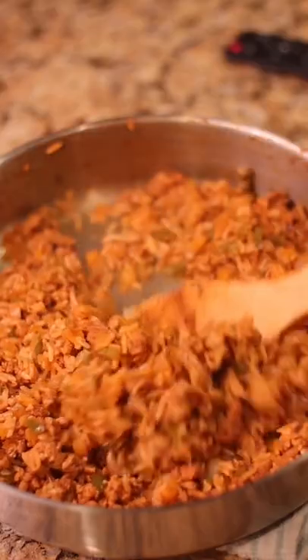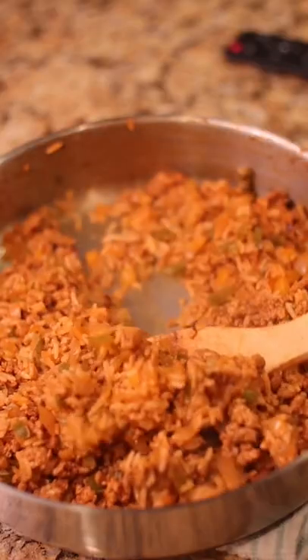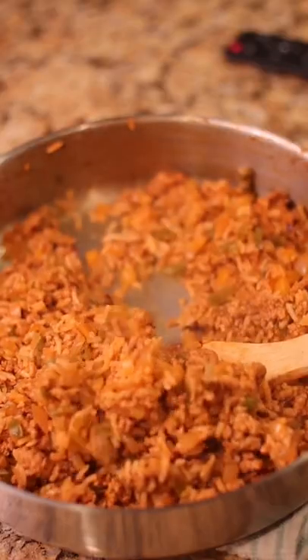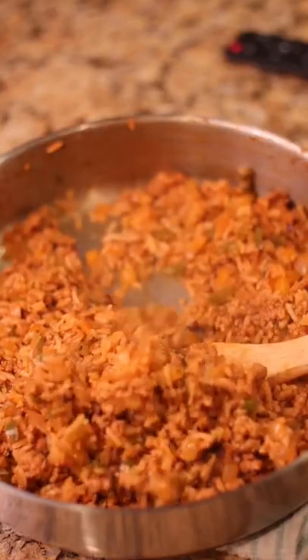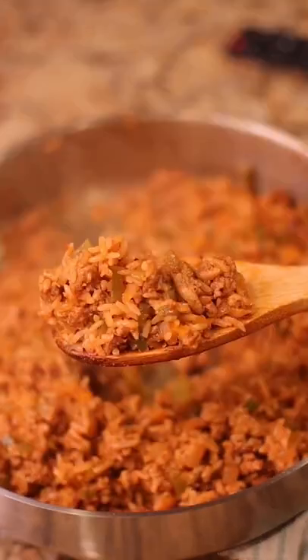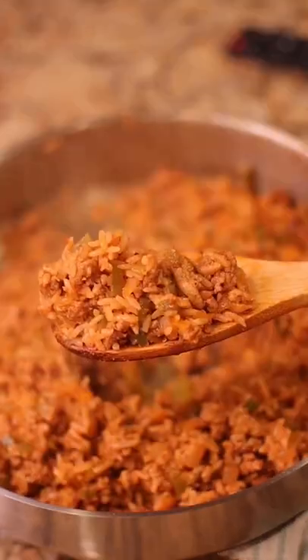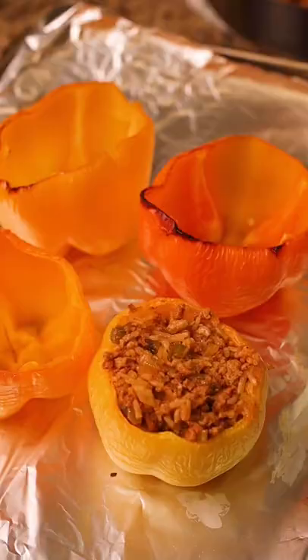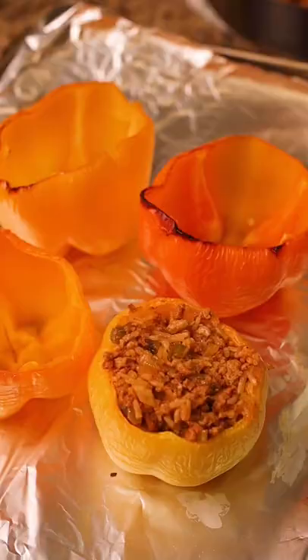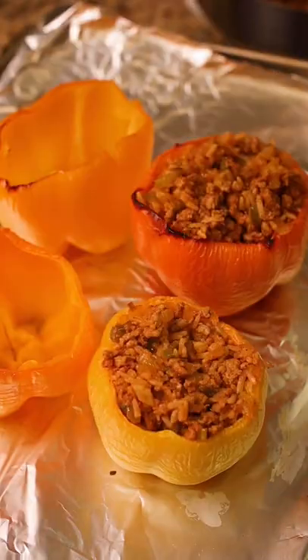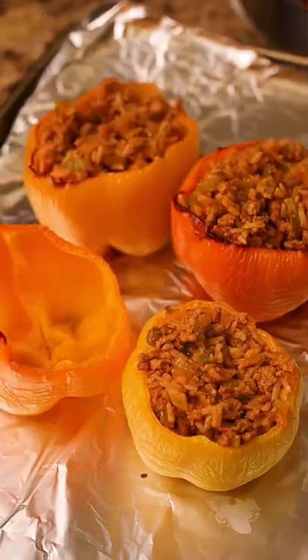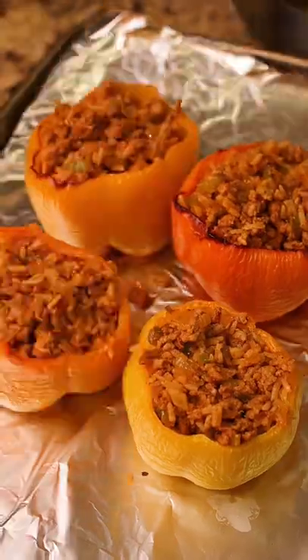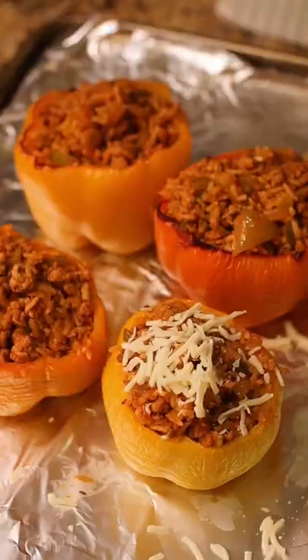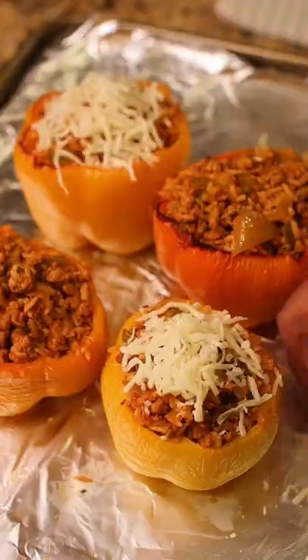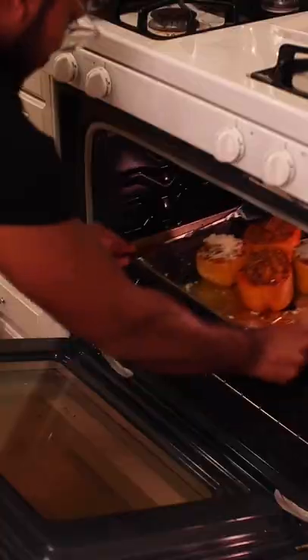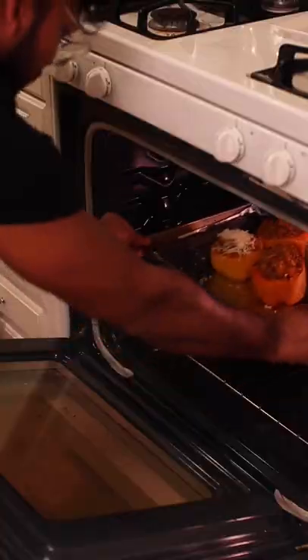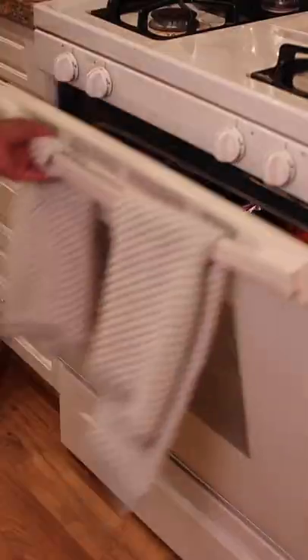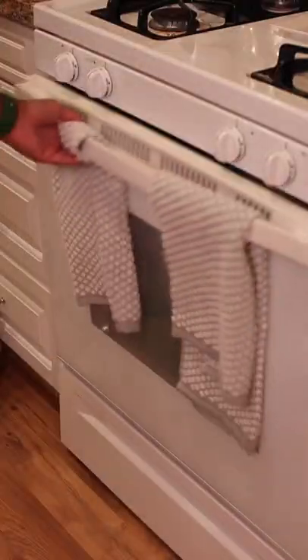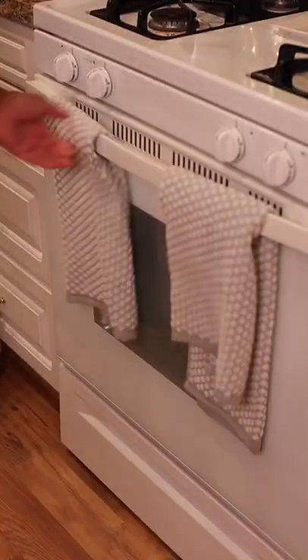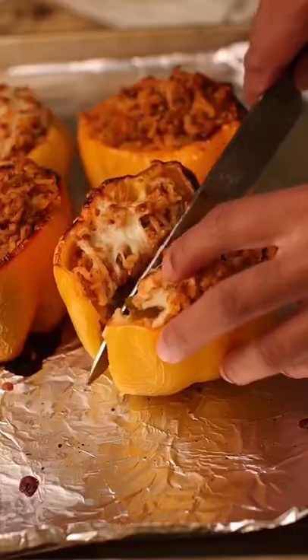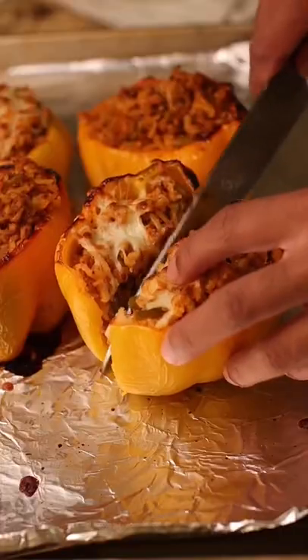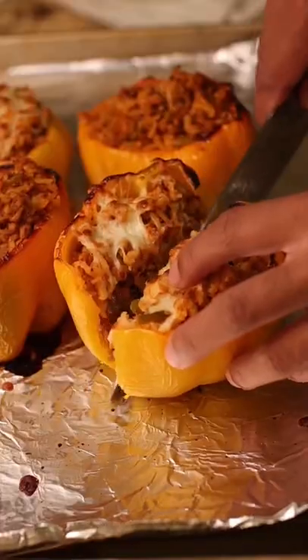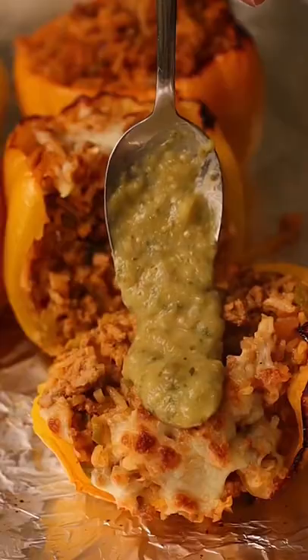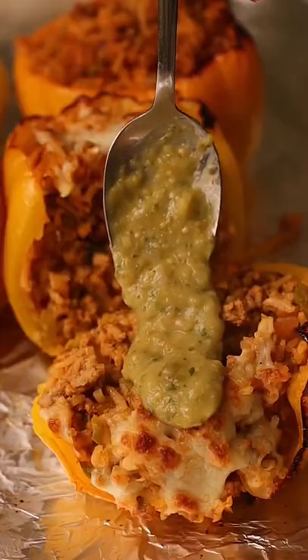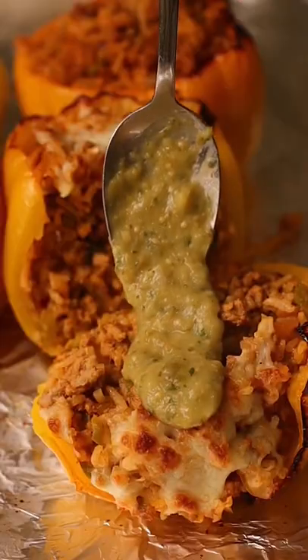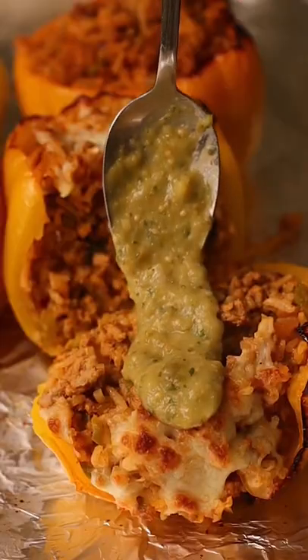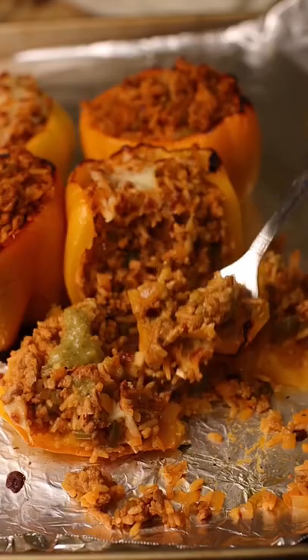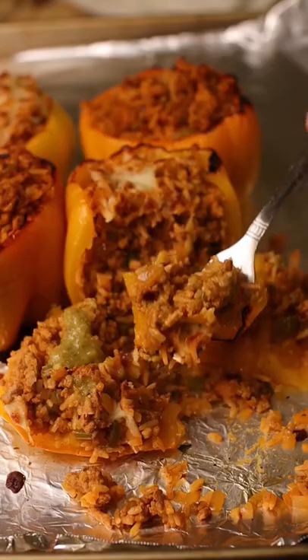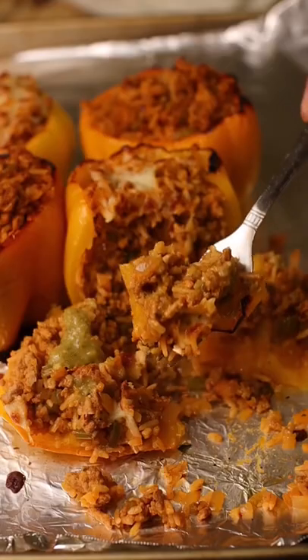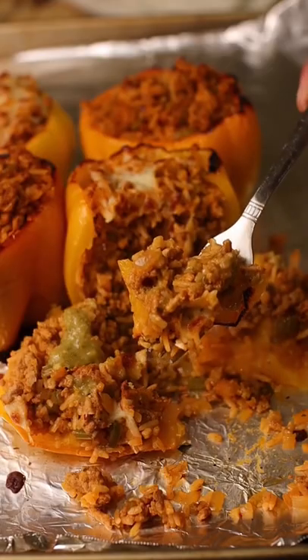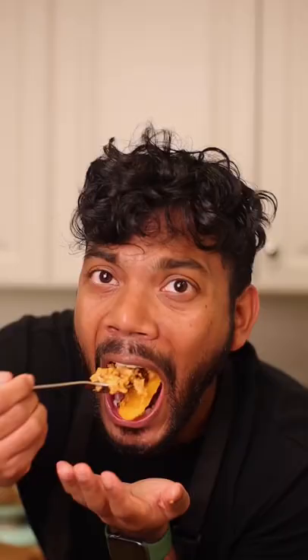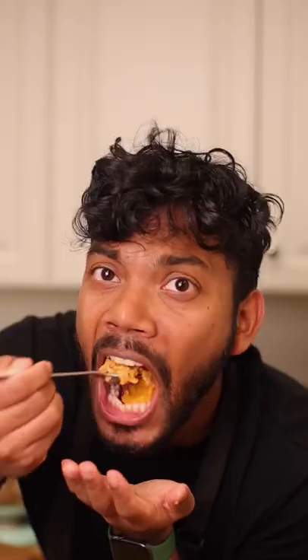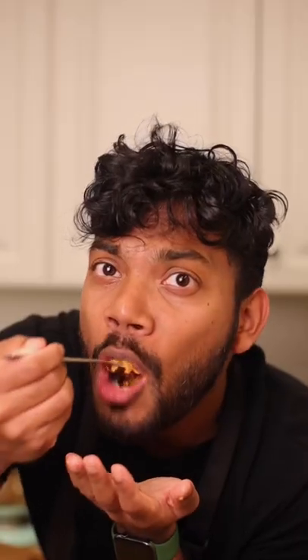Look at that. Mmm. It's definitely a cheese thing — finish with a broil, served with that tomato avocado salsa.